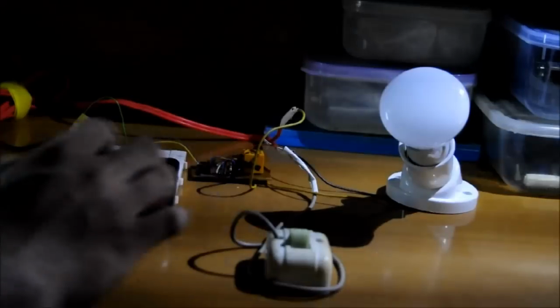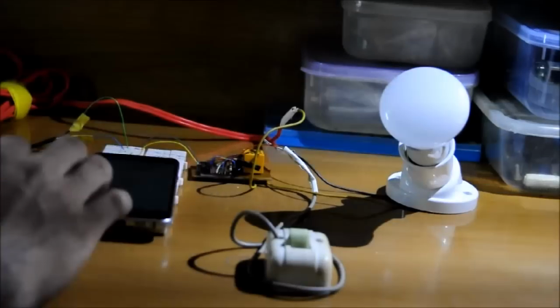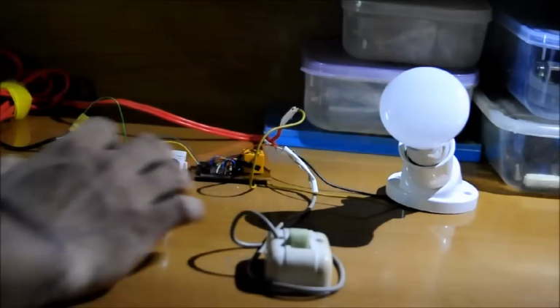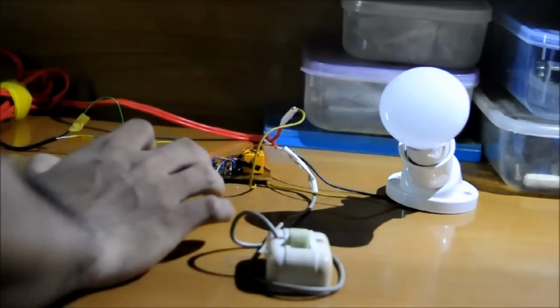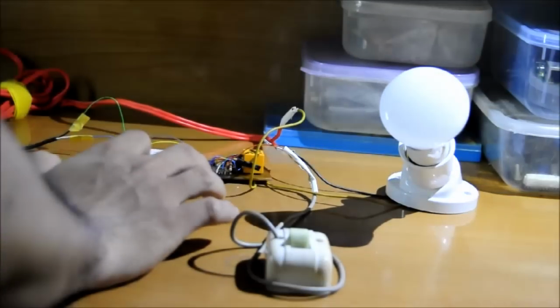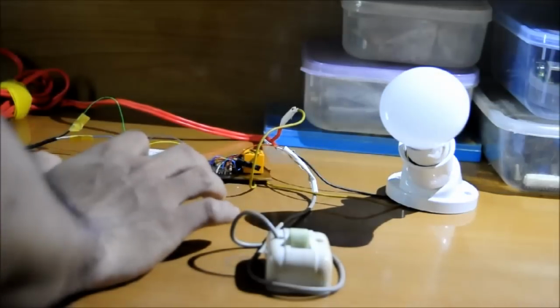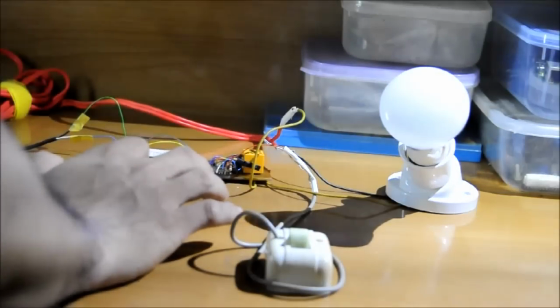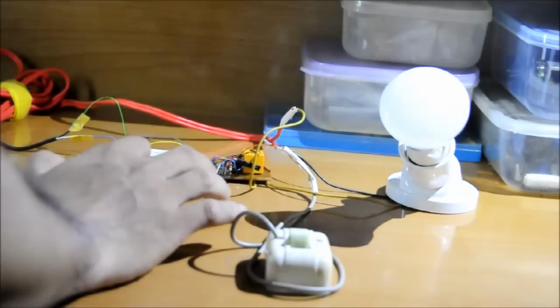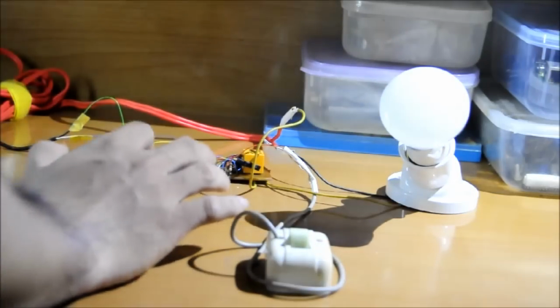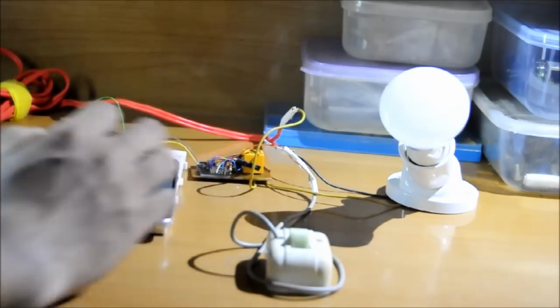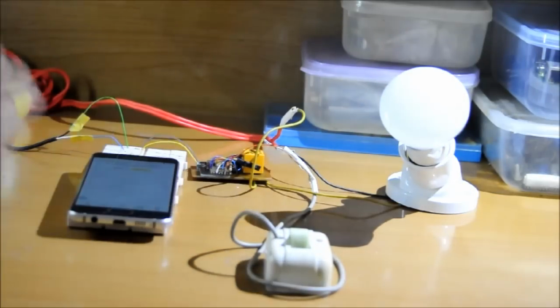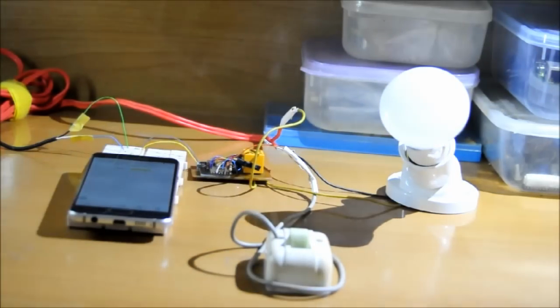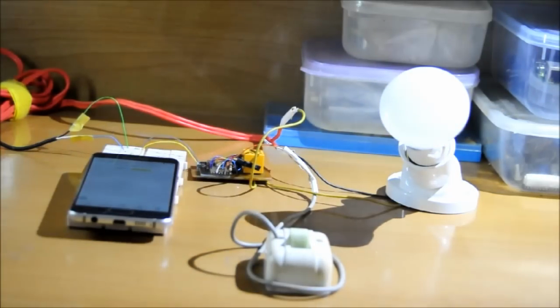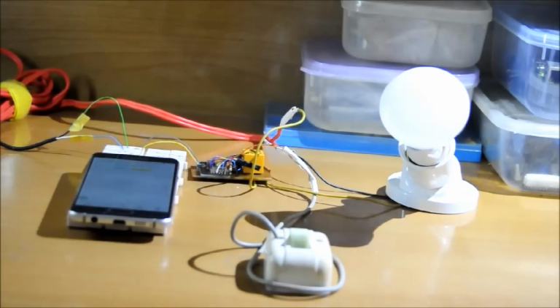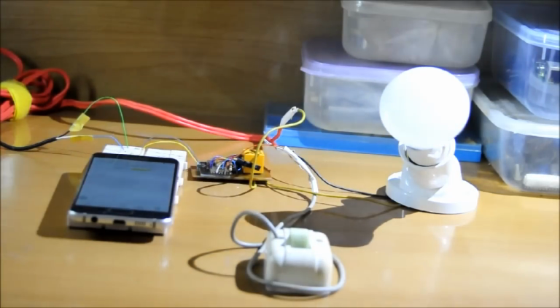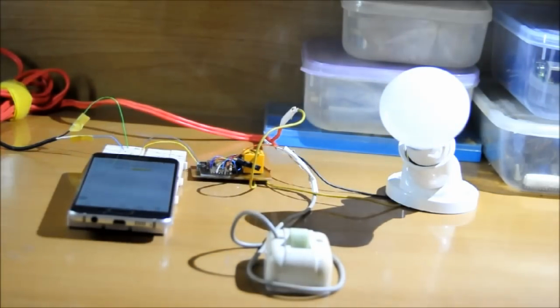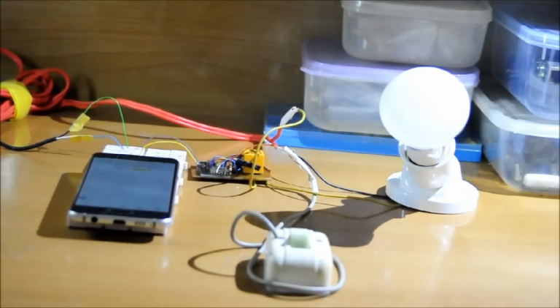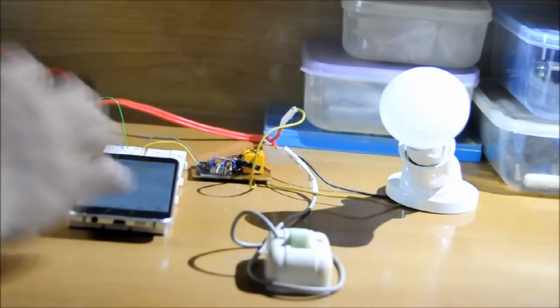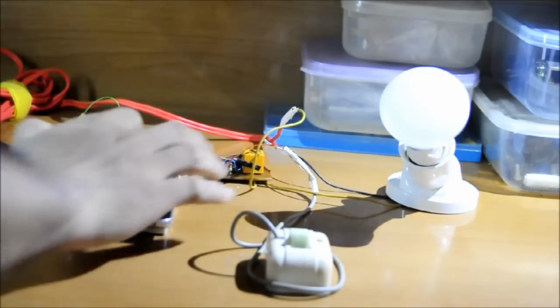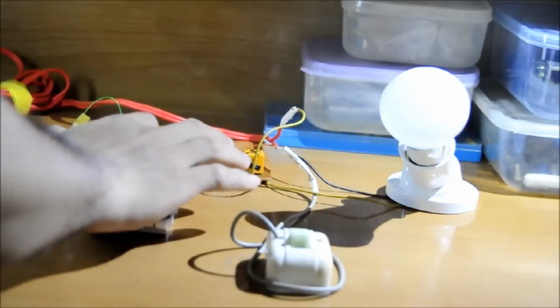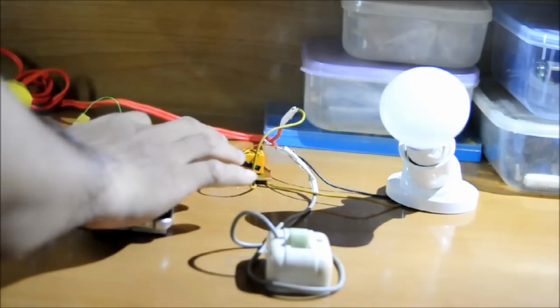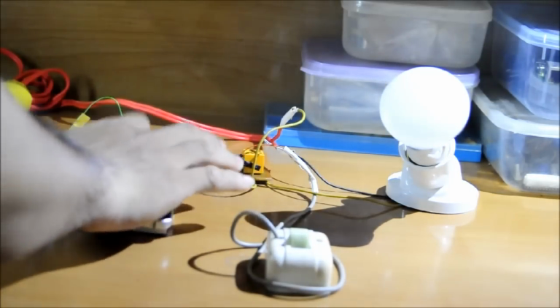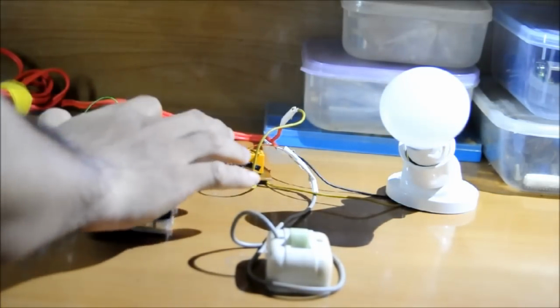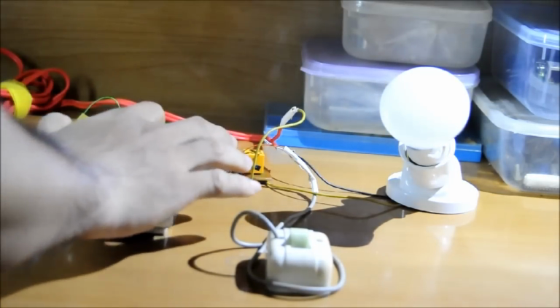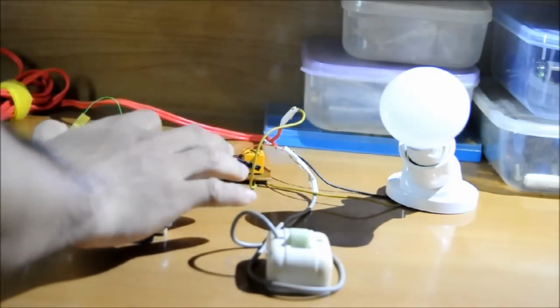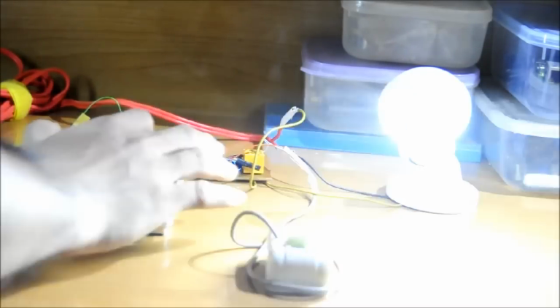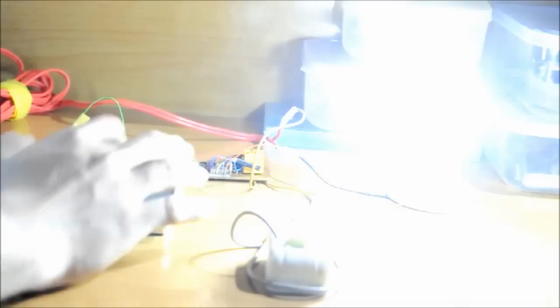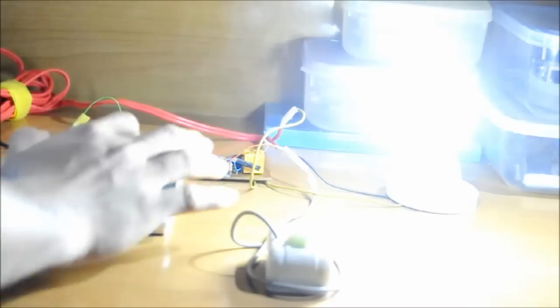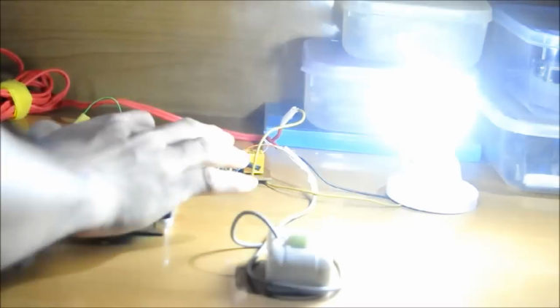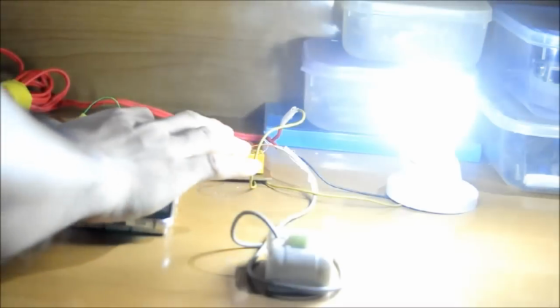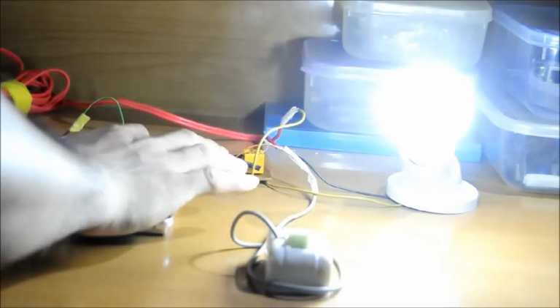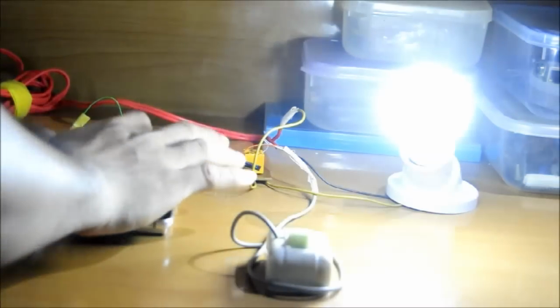Now let's start controlling the light by phone. On, off.